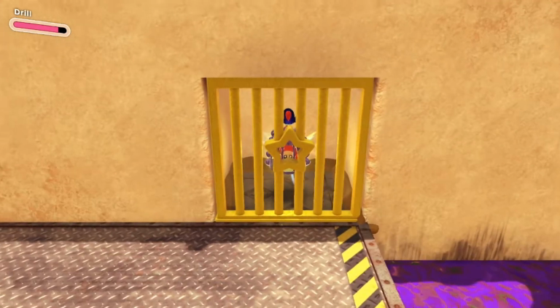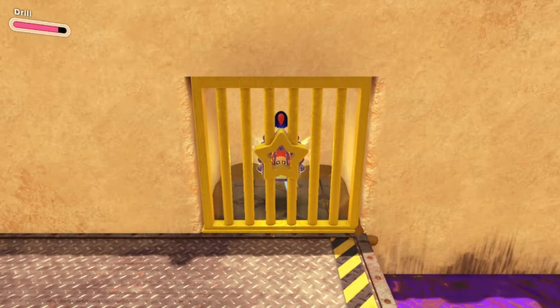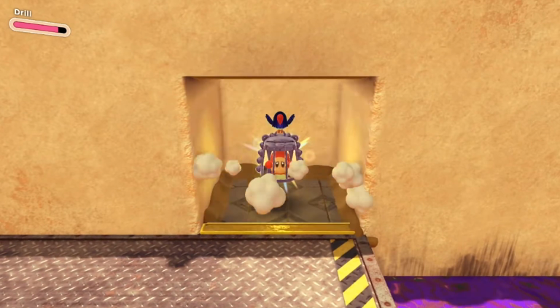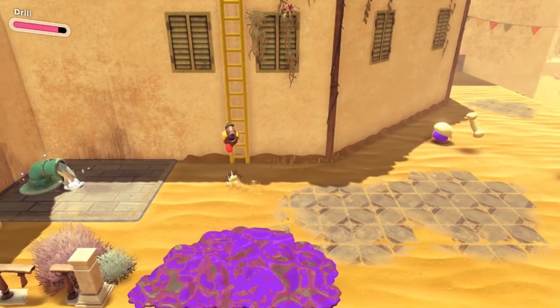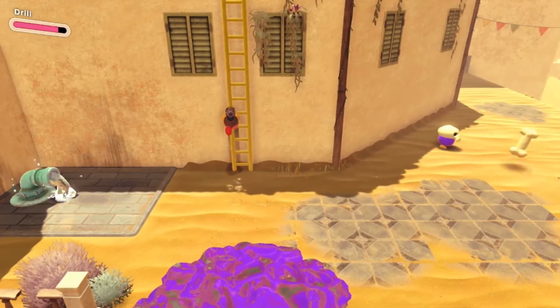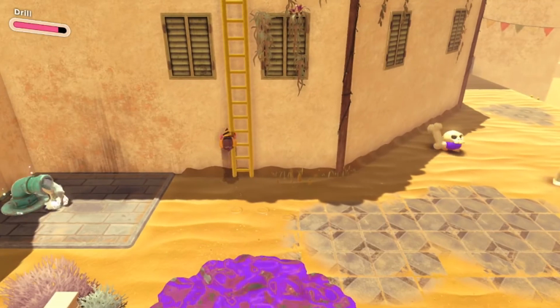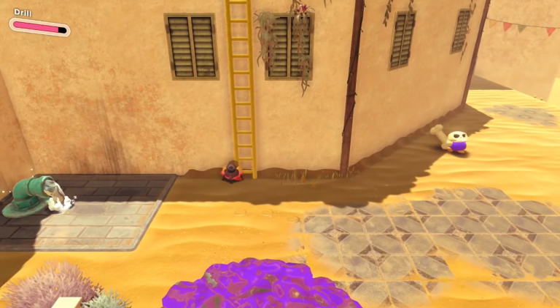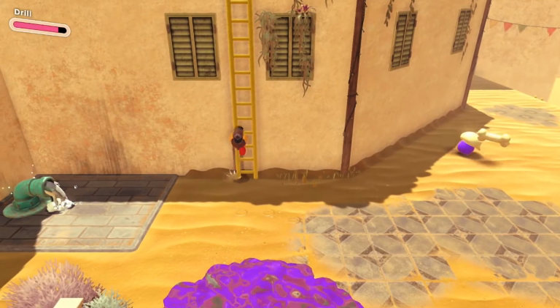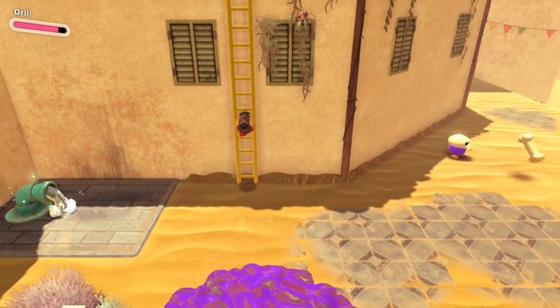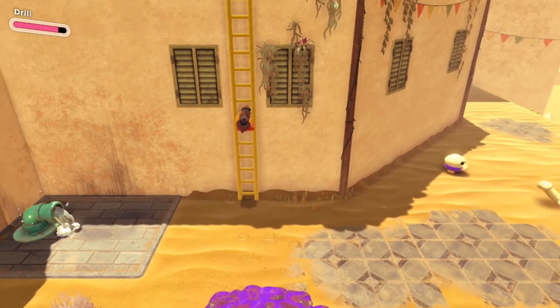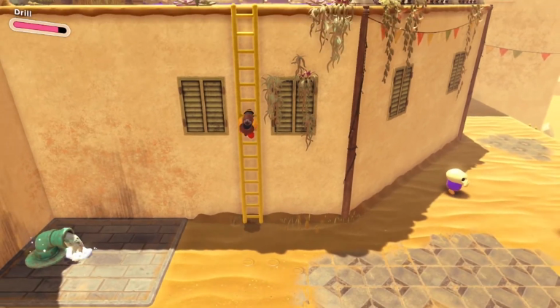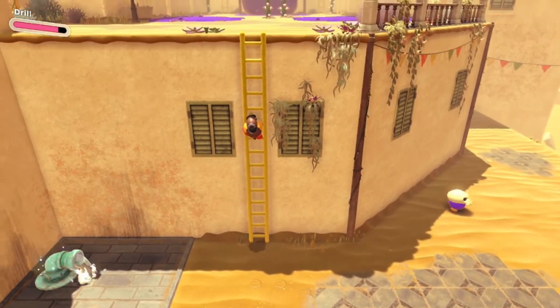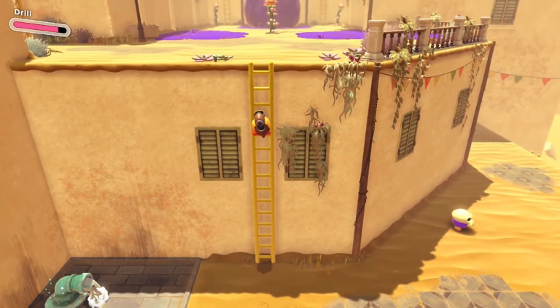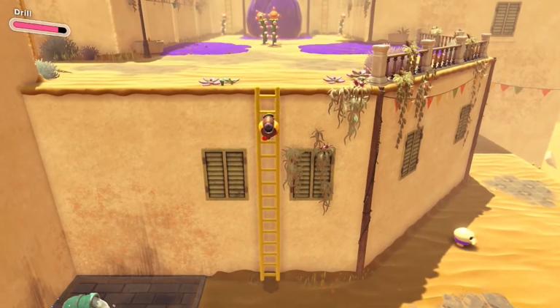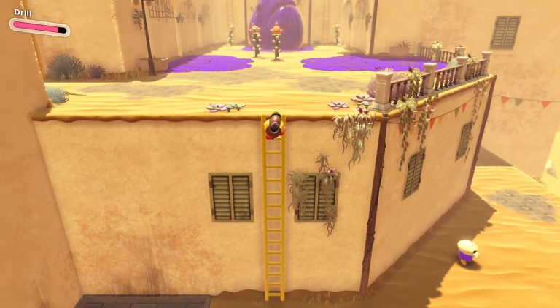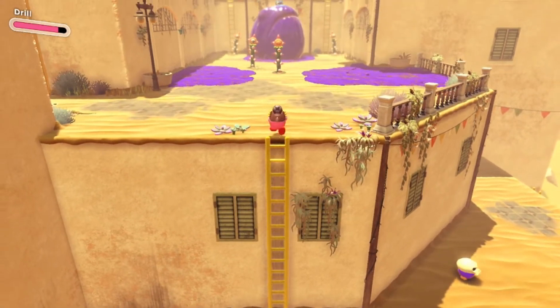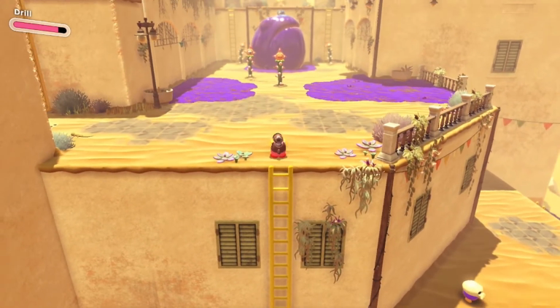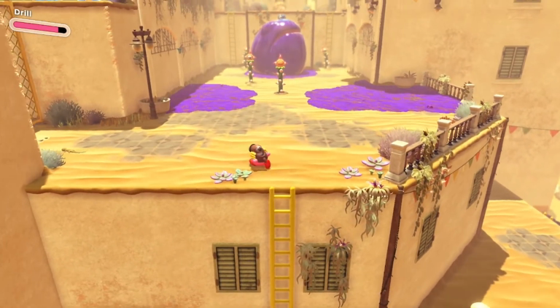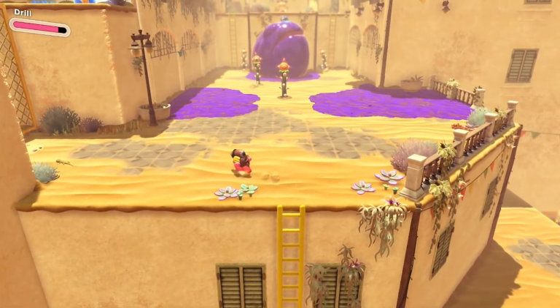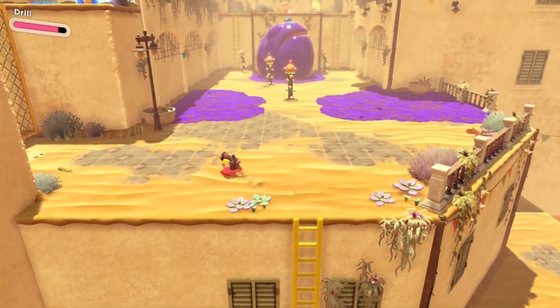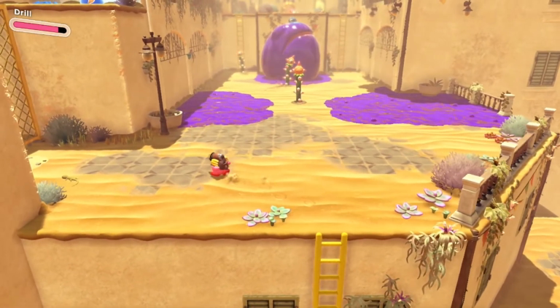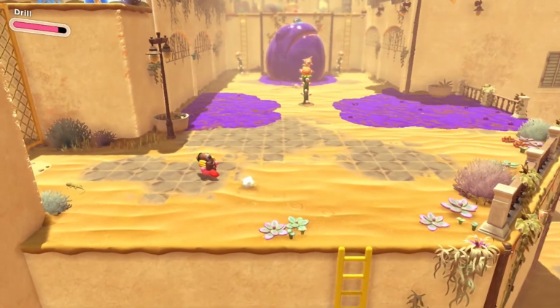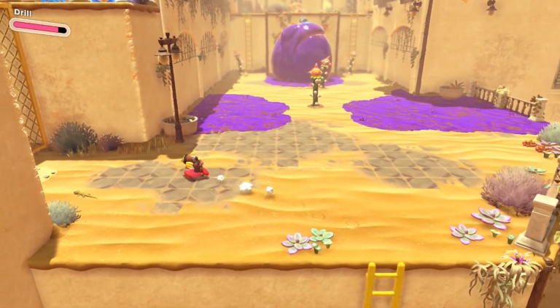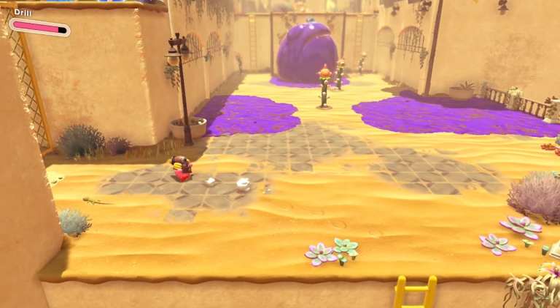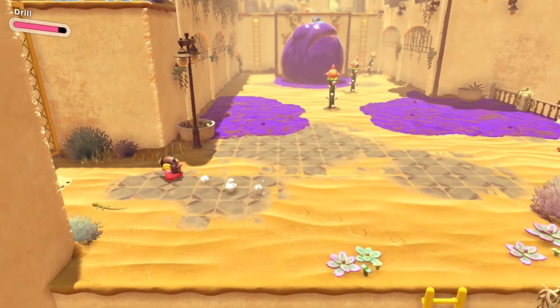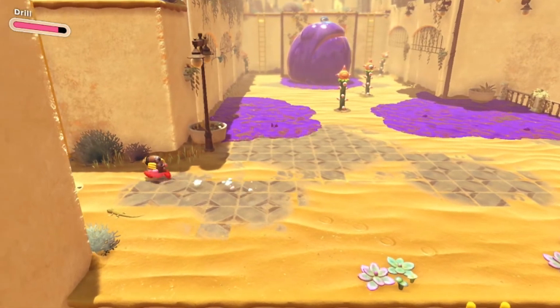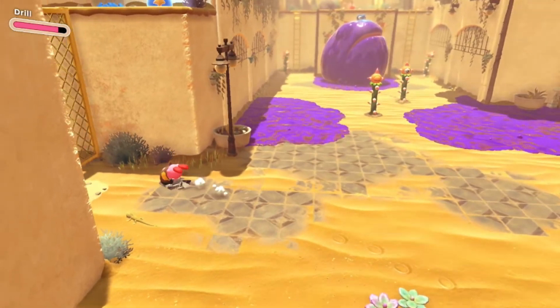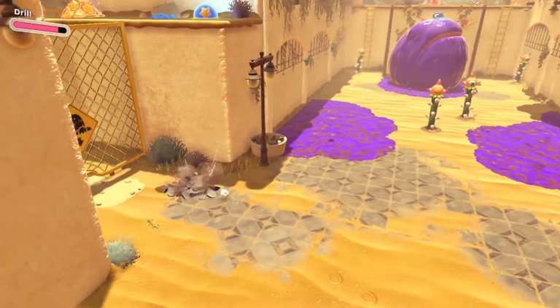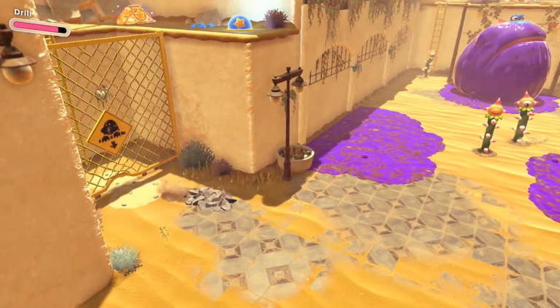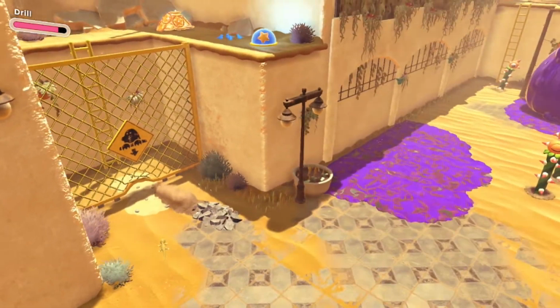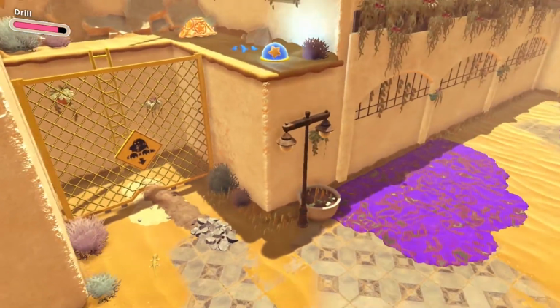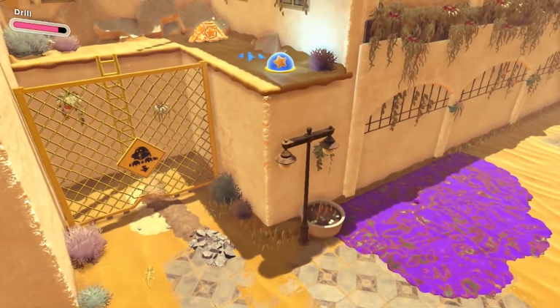Also, word of advice — there is a reward for digging all the sparkly areas without missing one, so be sure to do that so you don't miss this one. After you come out of the secret area, go up, get the Bowl ability, and climb up the ladder to the left.